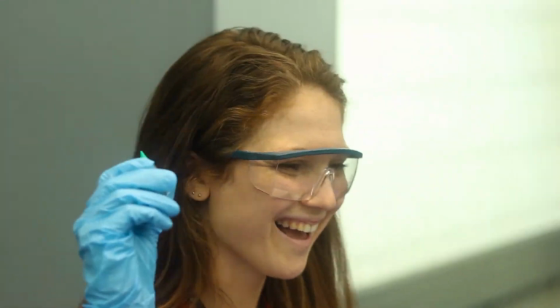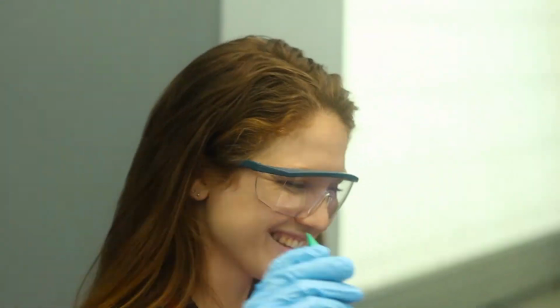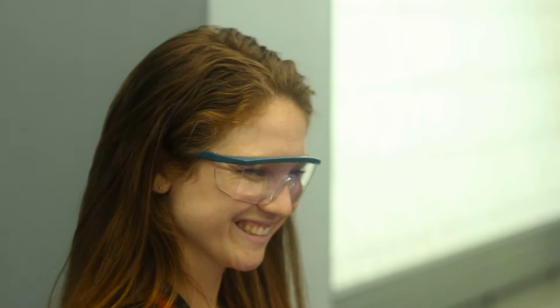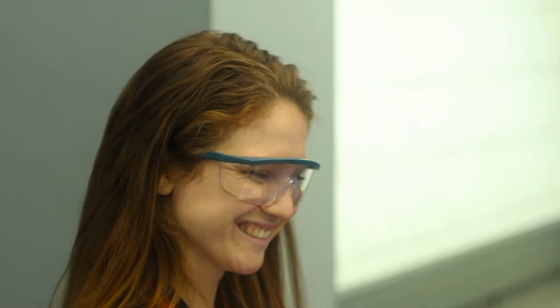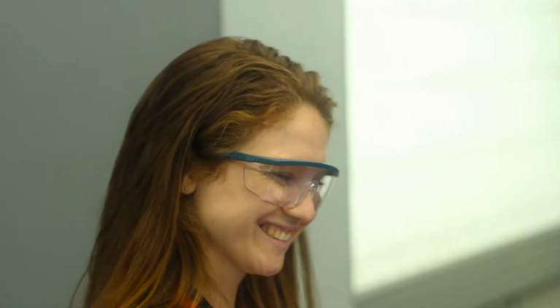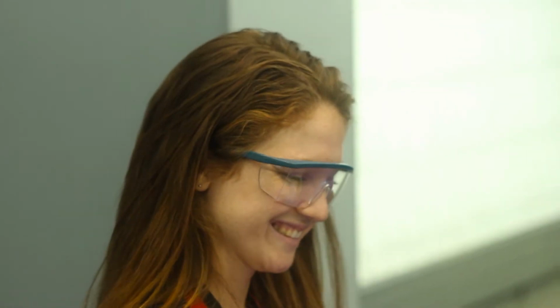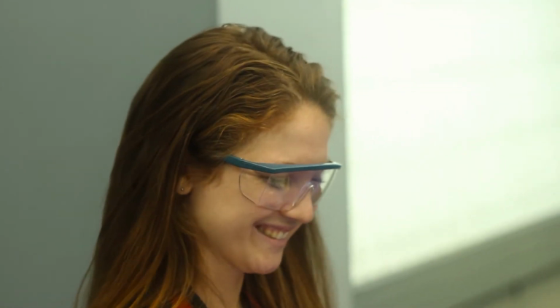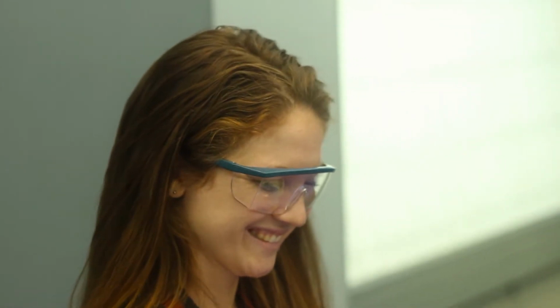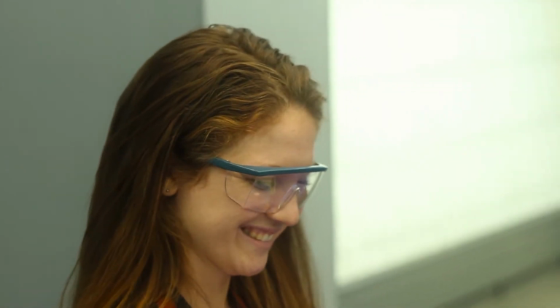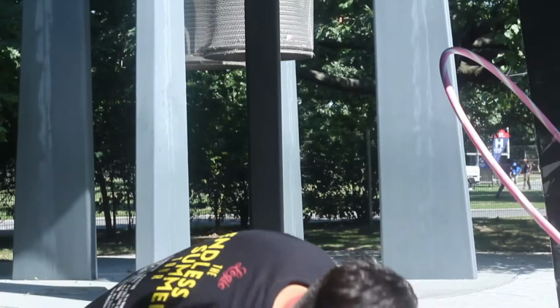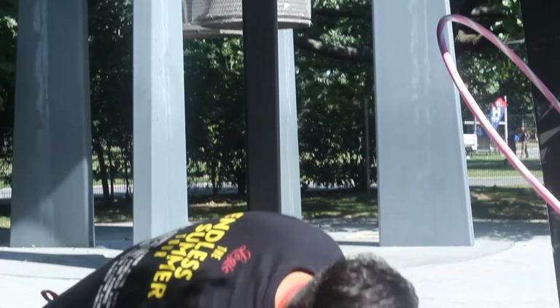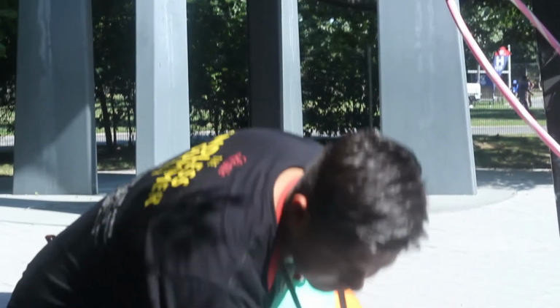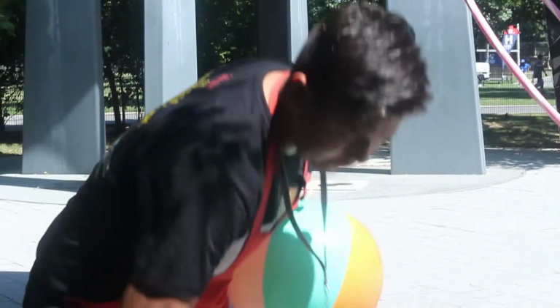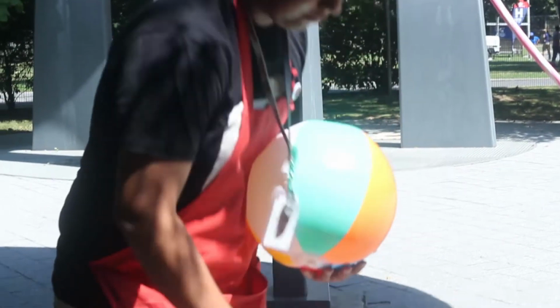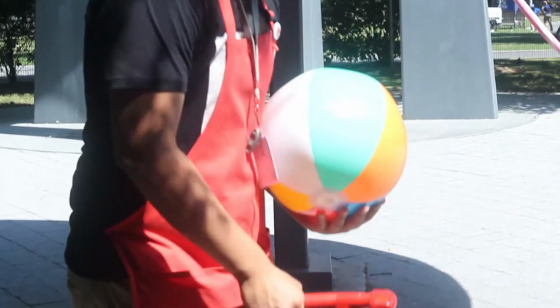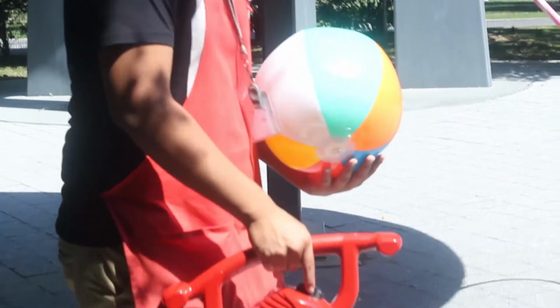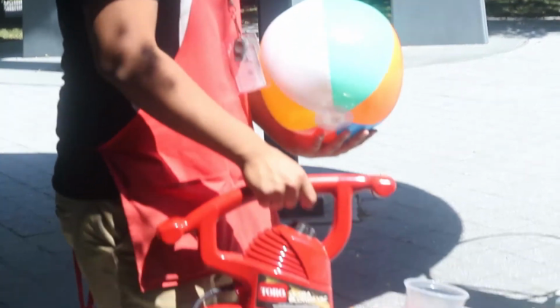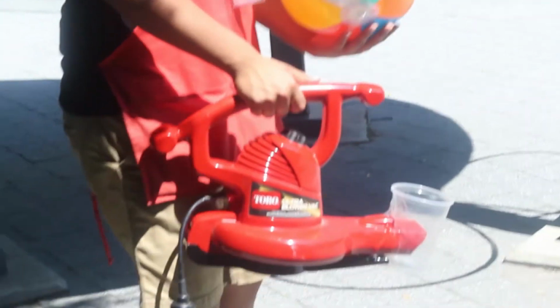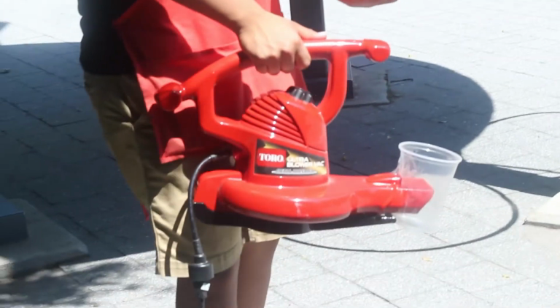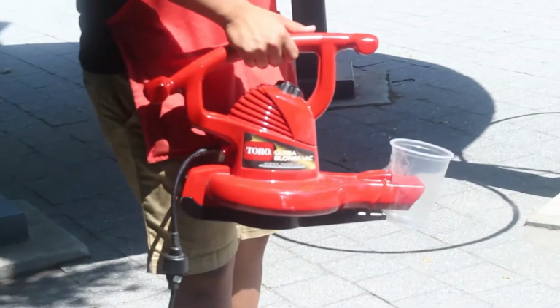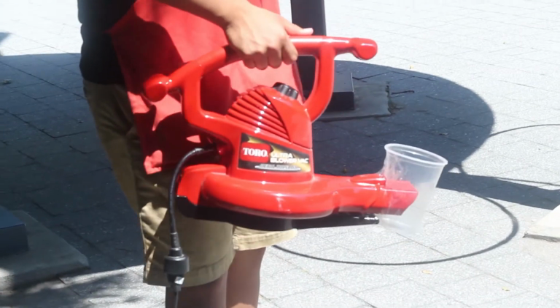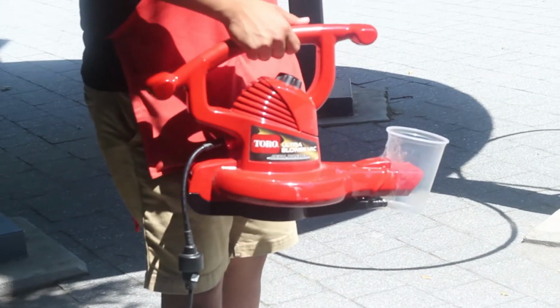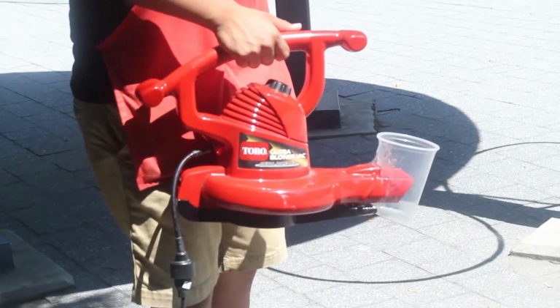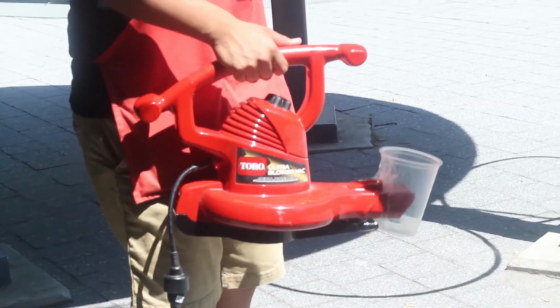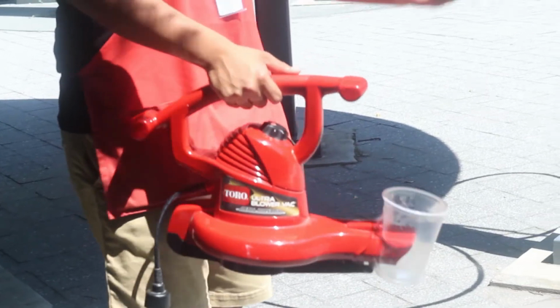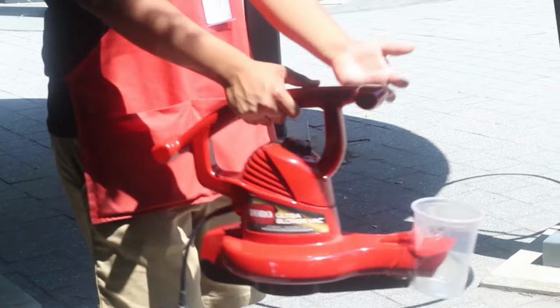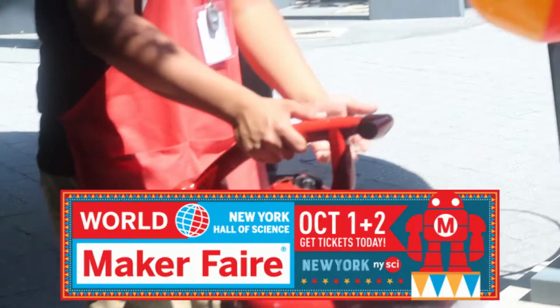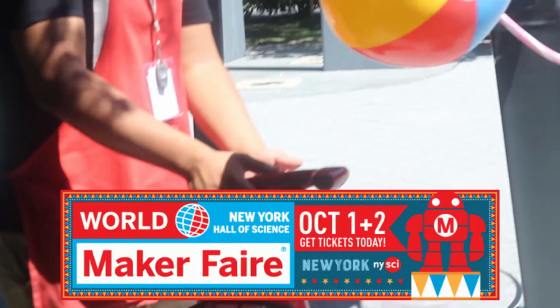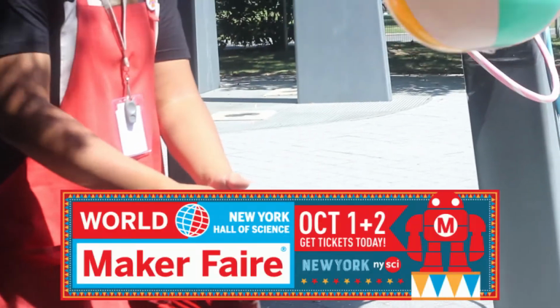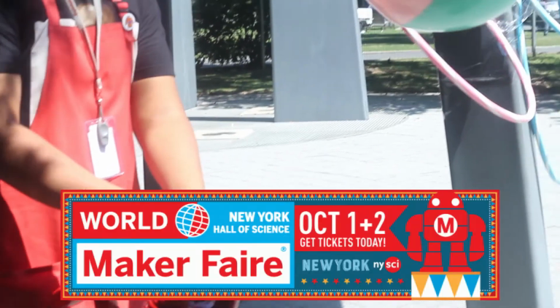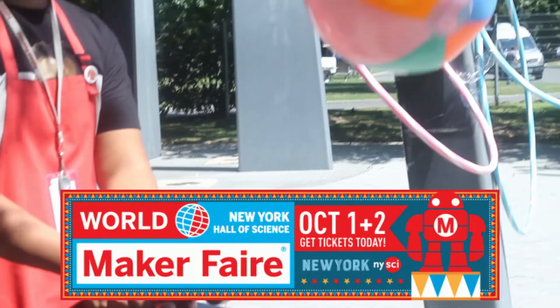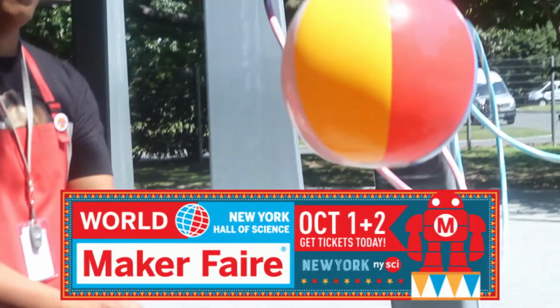Join us on October 1st and 2nd for the greatest show and tell on earth. Here's a quick look at some of the fun we're having at Maker Faire 2016.